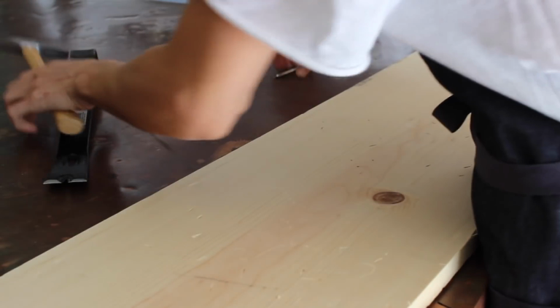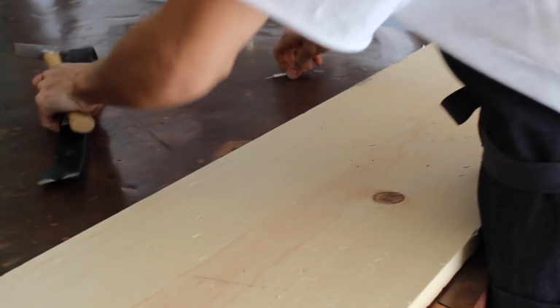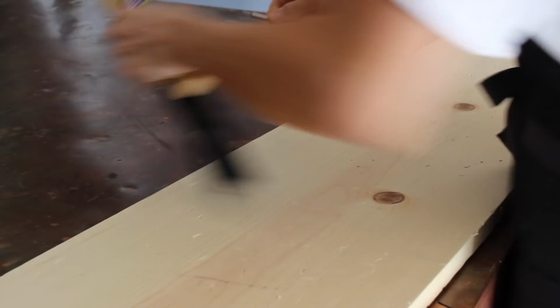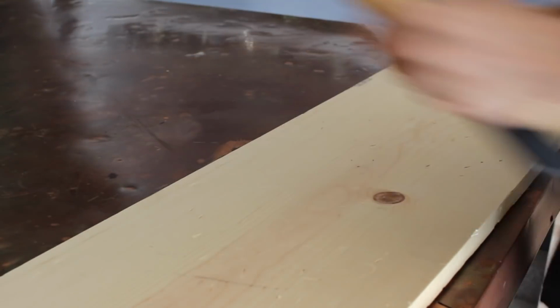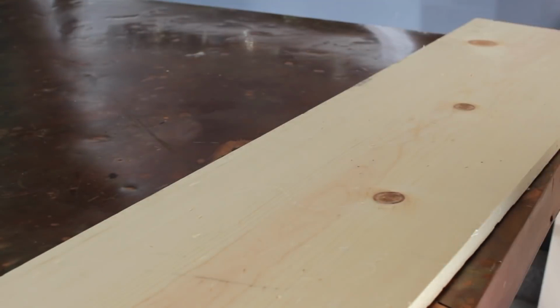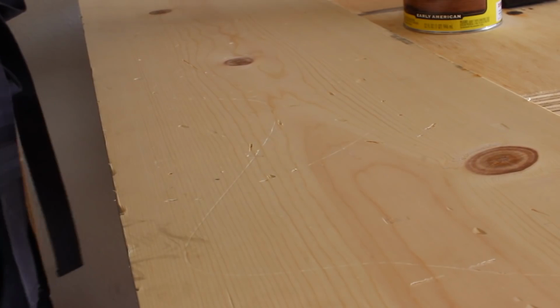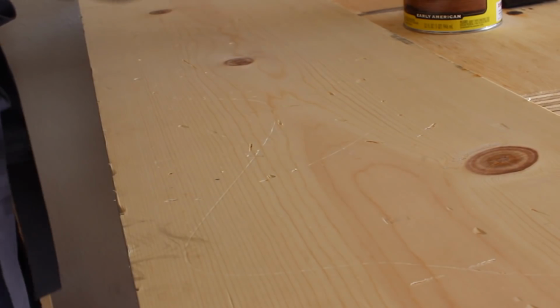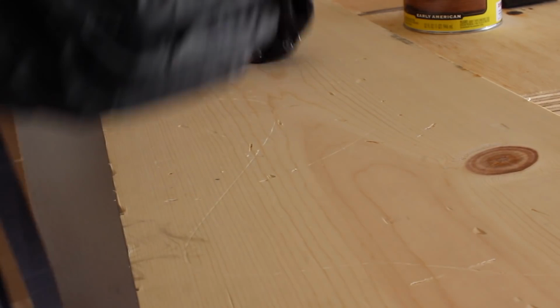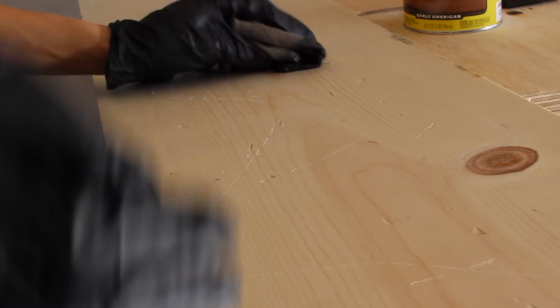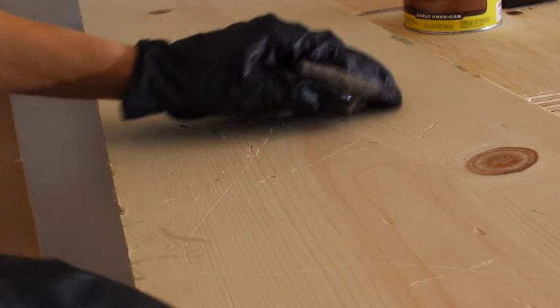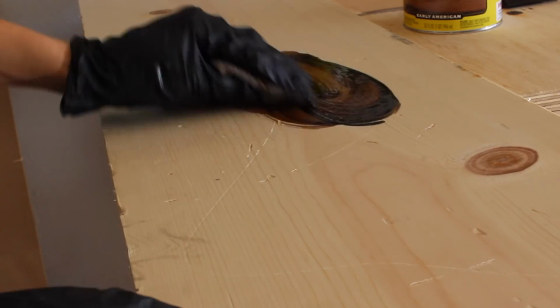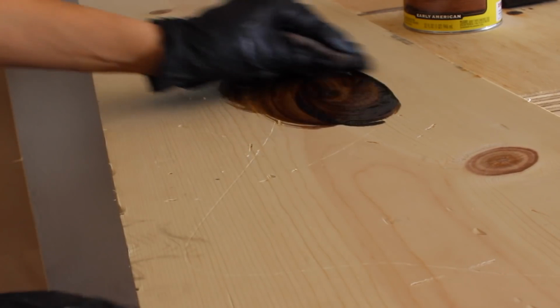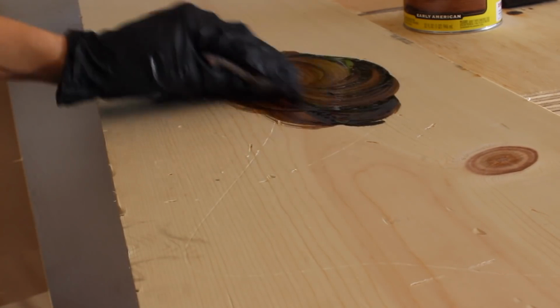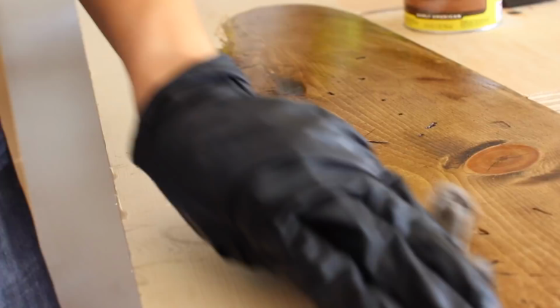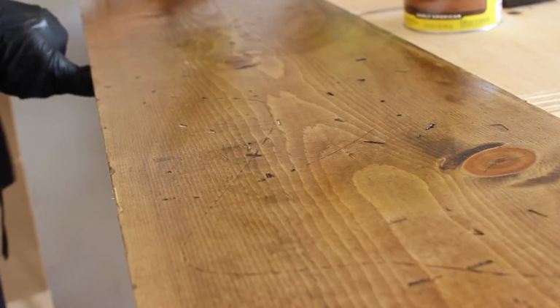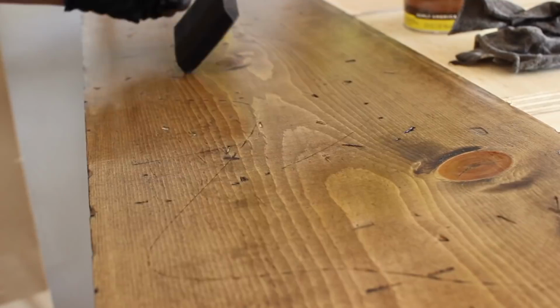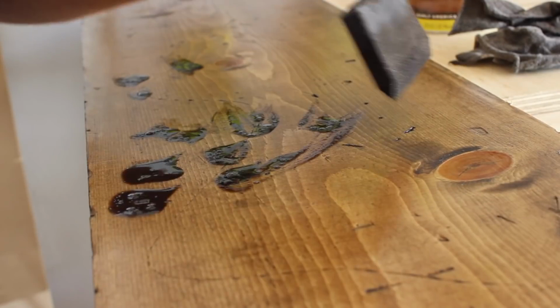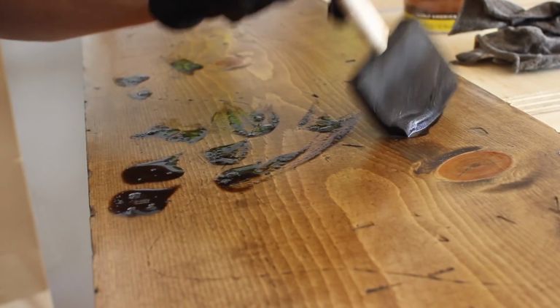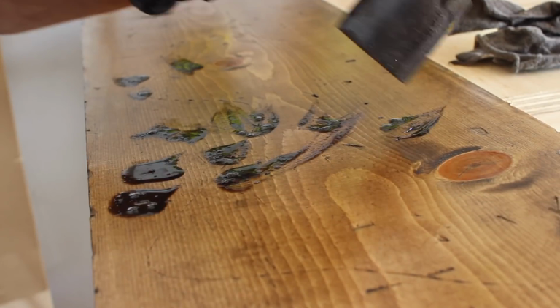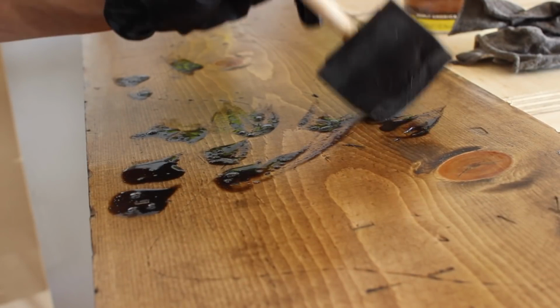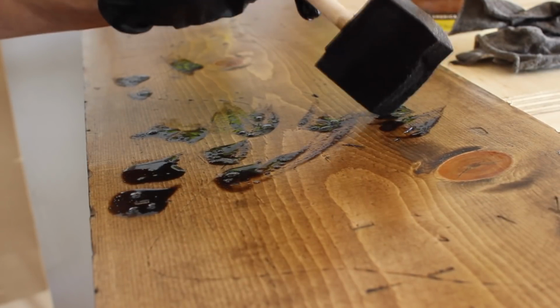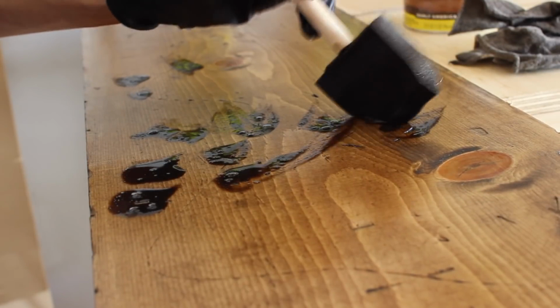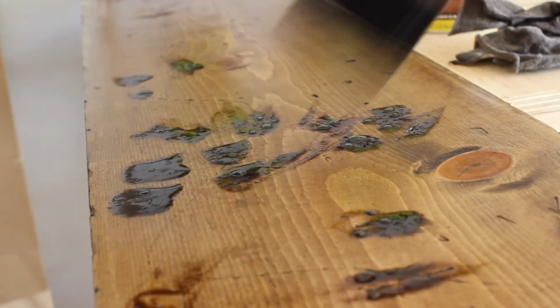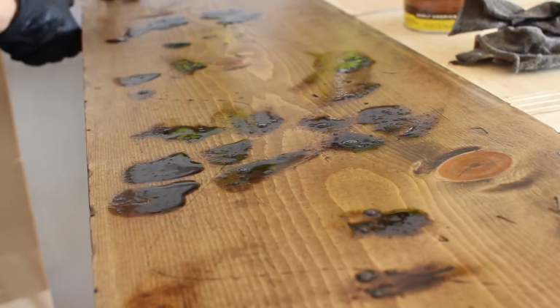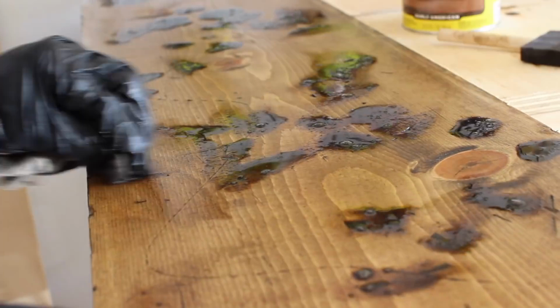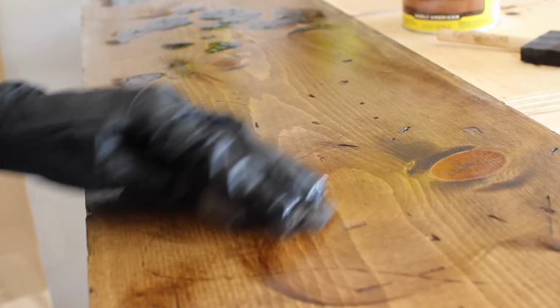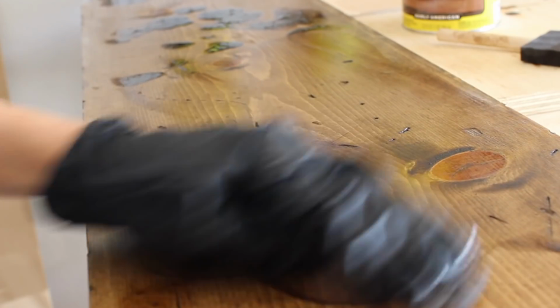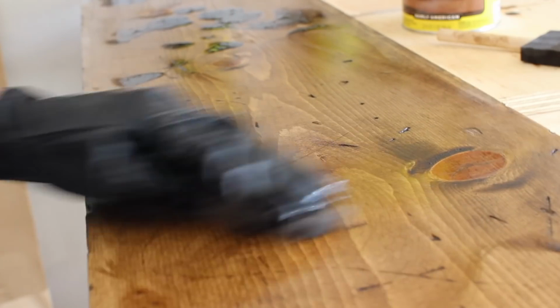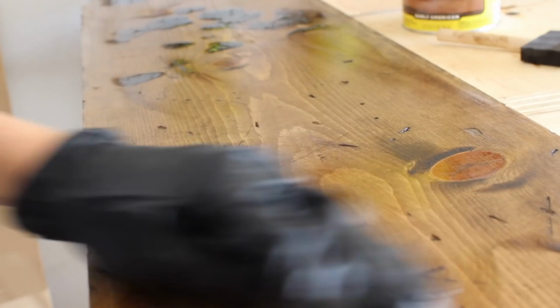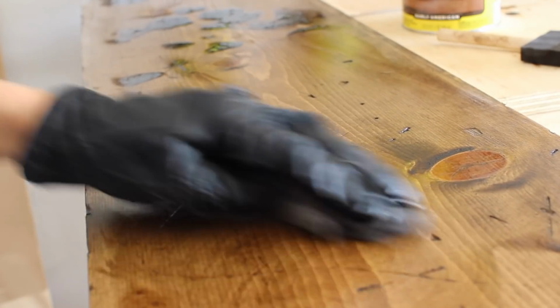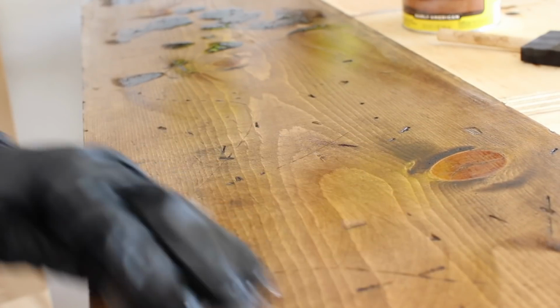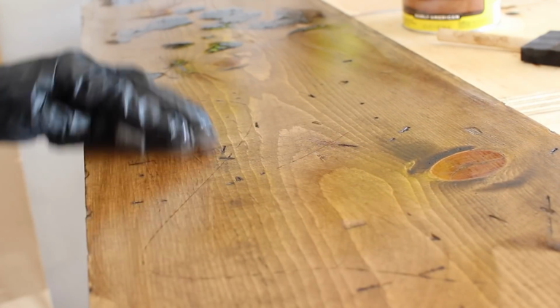Moving on — for the shelves I'm just using some common board, distressing them with whatever I can find on hand, getting a little aggressive with it for character. I popped on some Early American stain and also sealed it with a satin finish so the wood lasts.